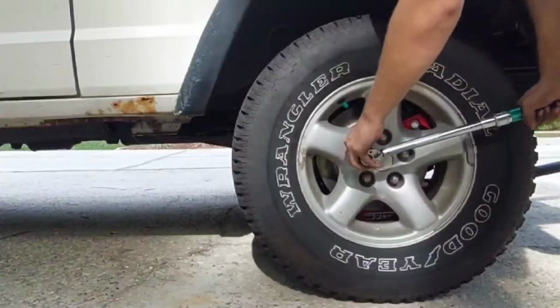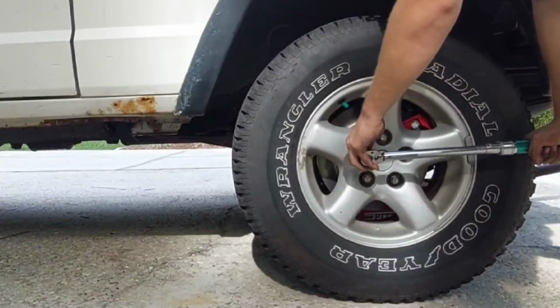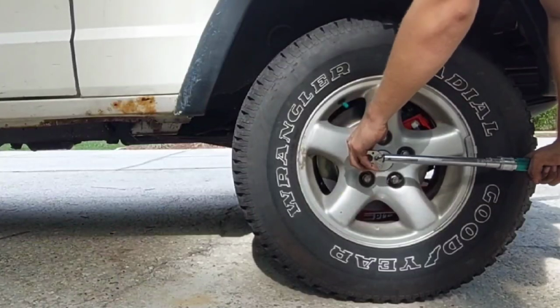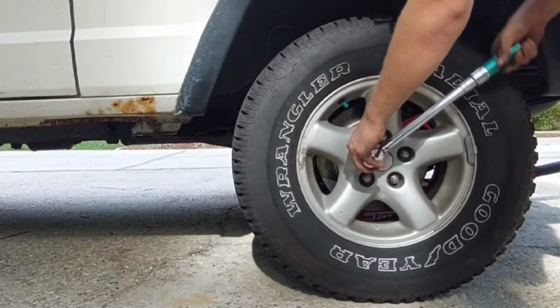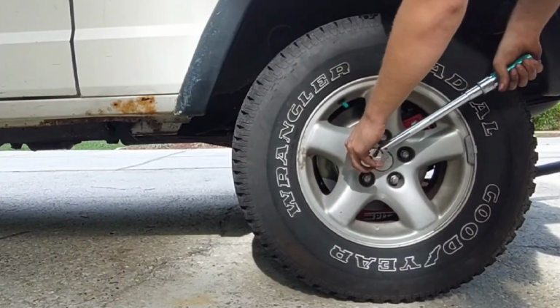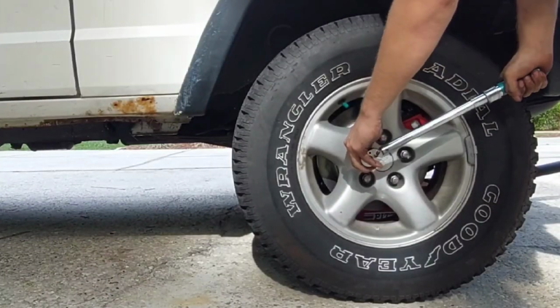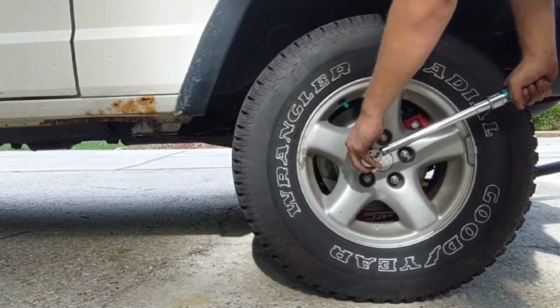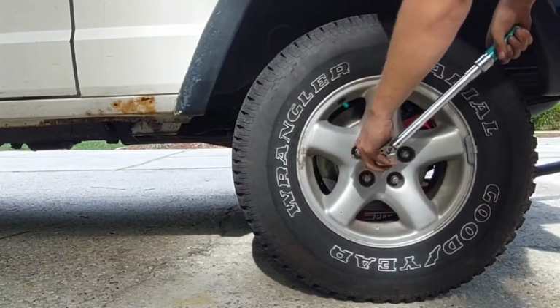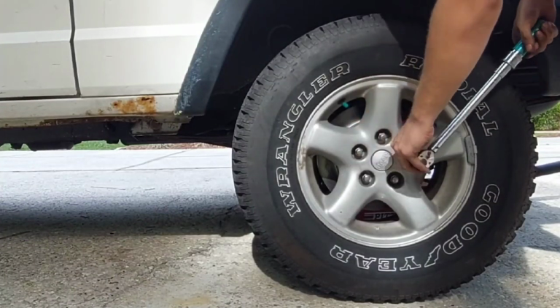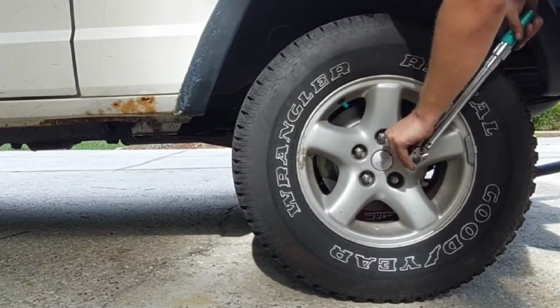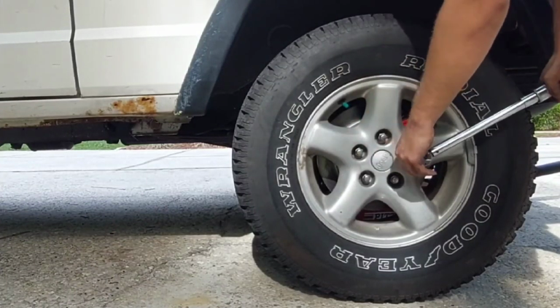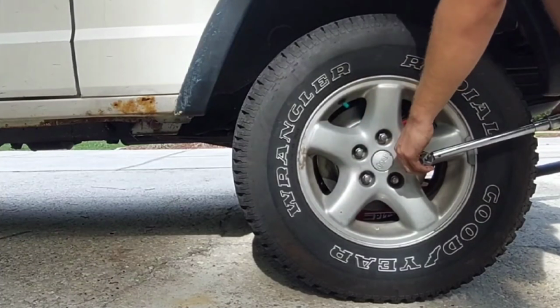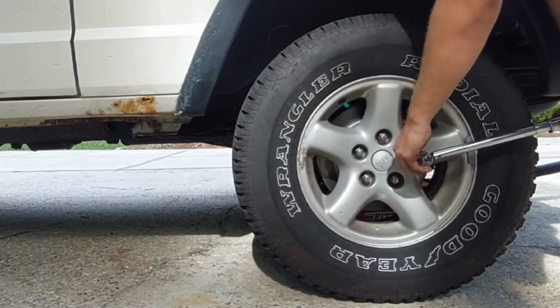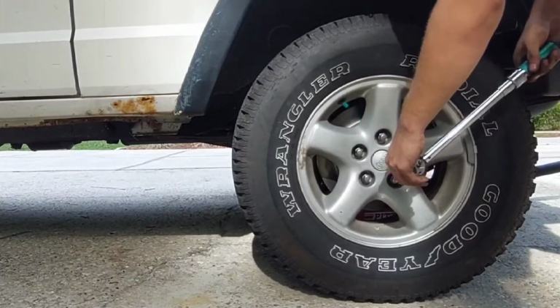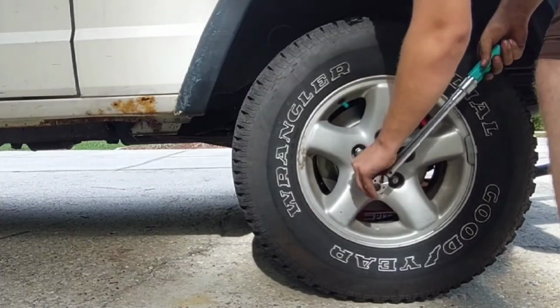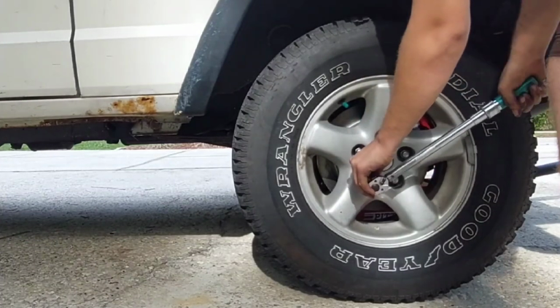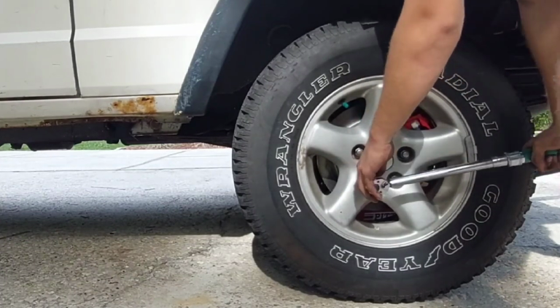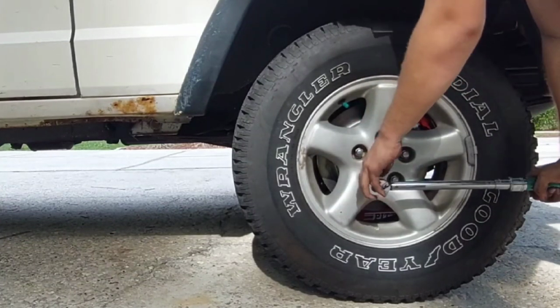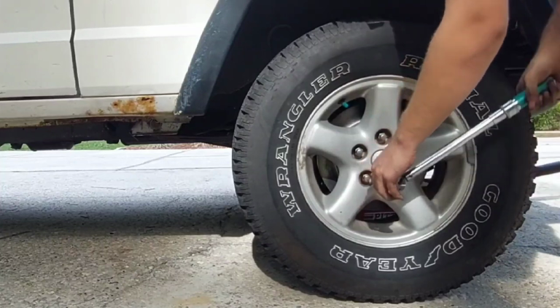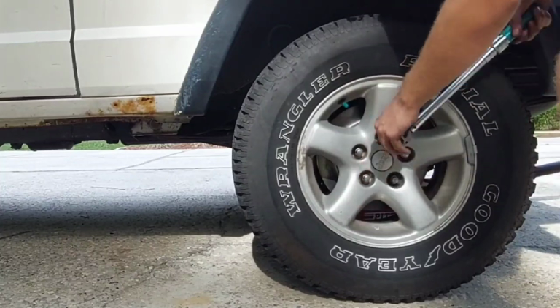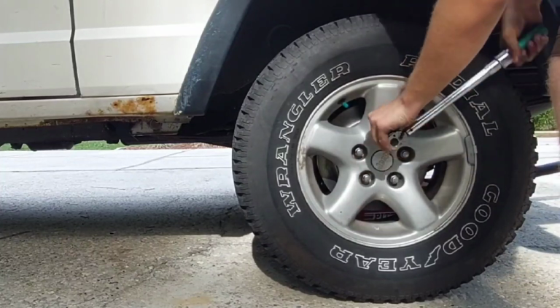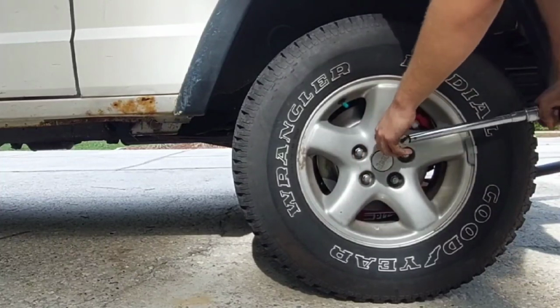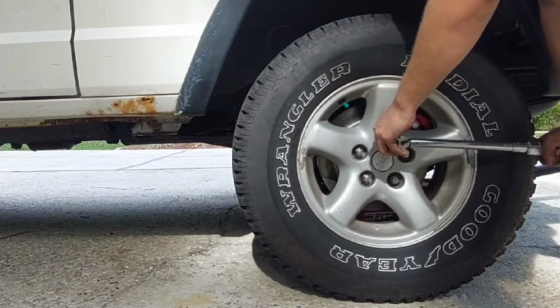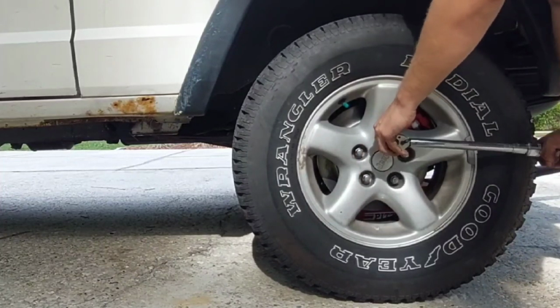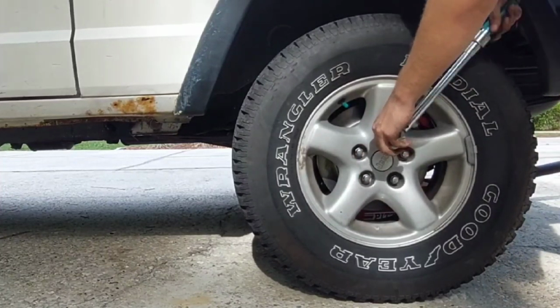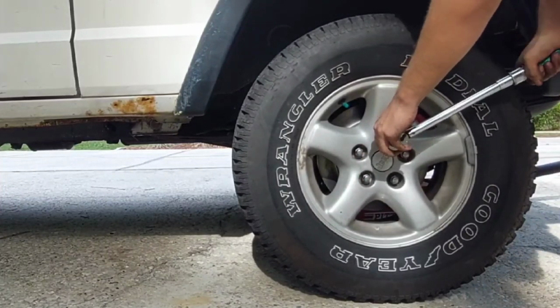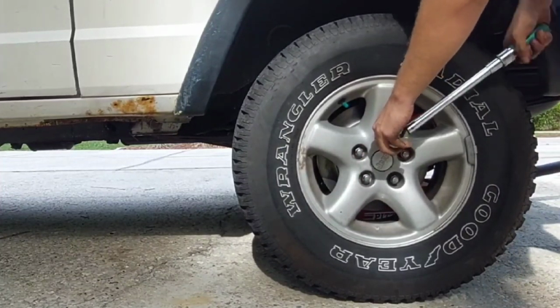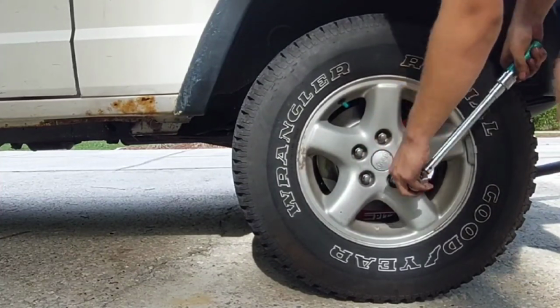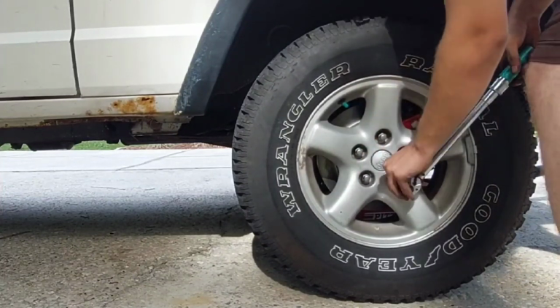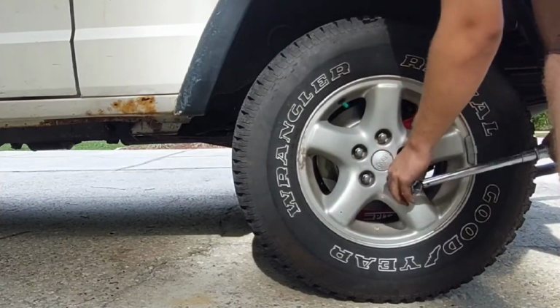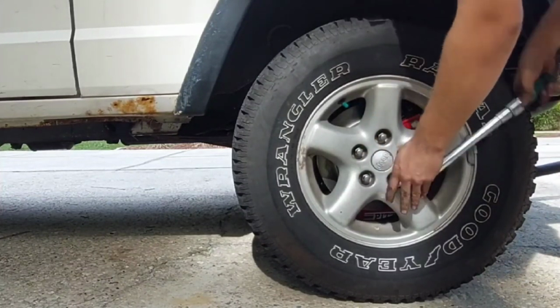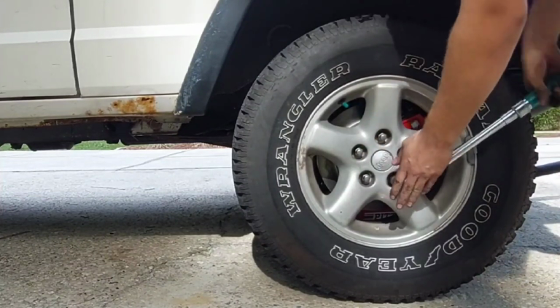Don't forget to torque the wheels down — 80 foot-pounds for aluminum rims and 100 for steel.